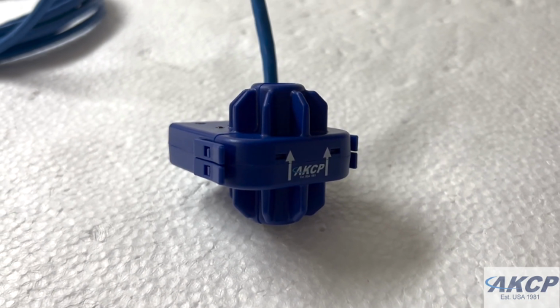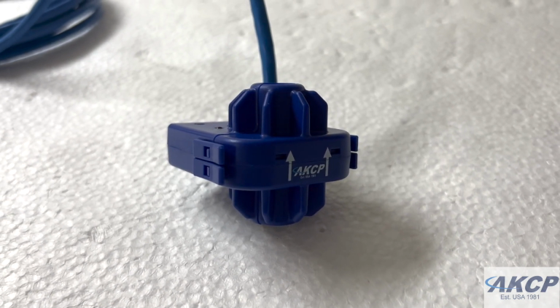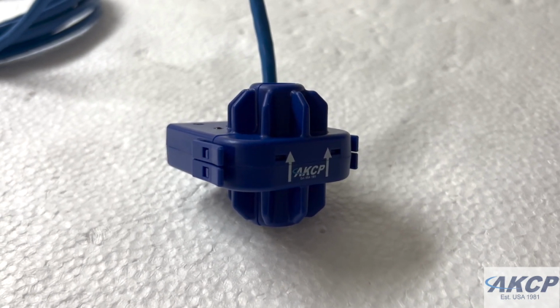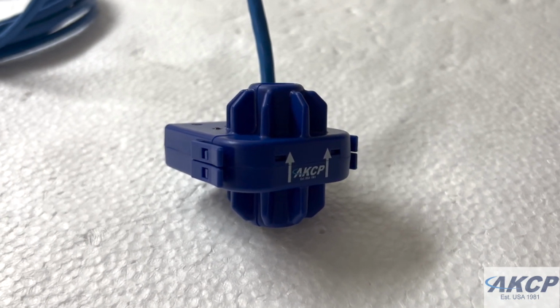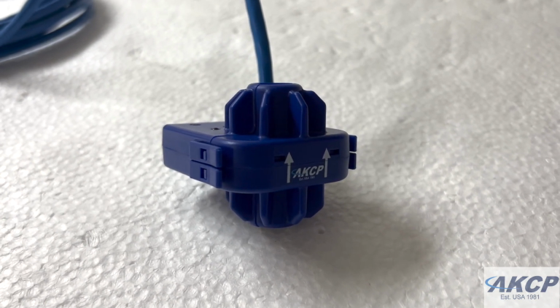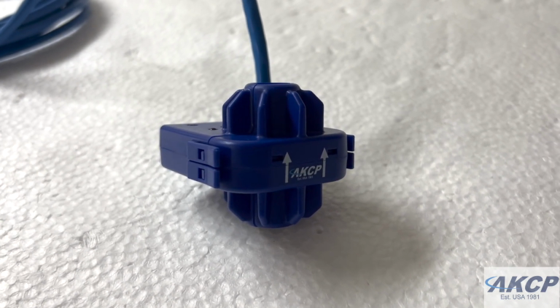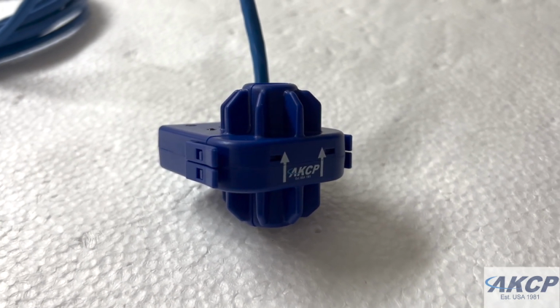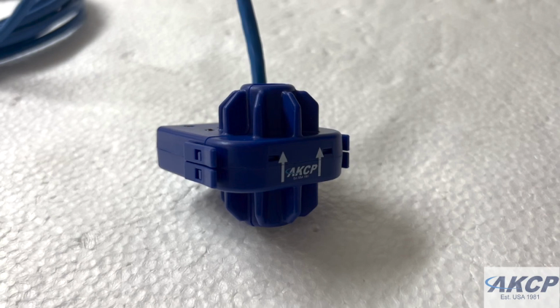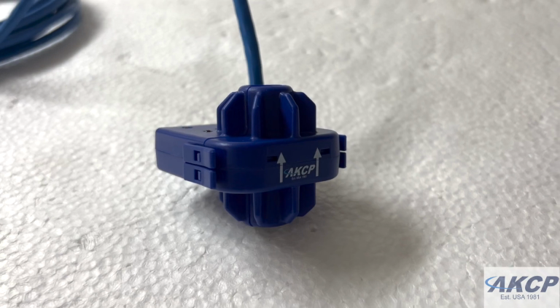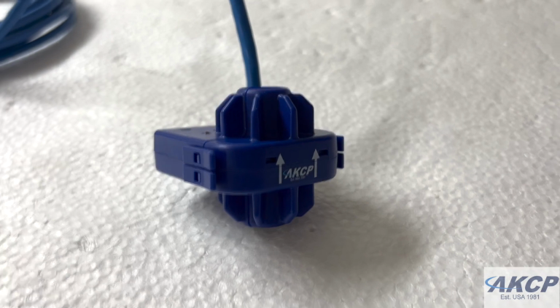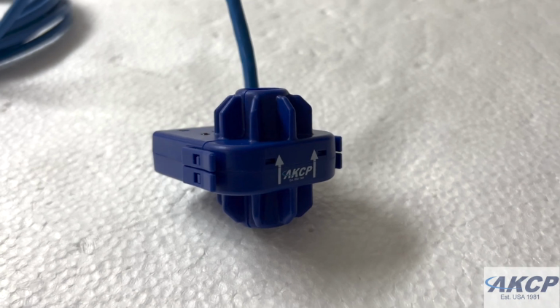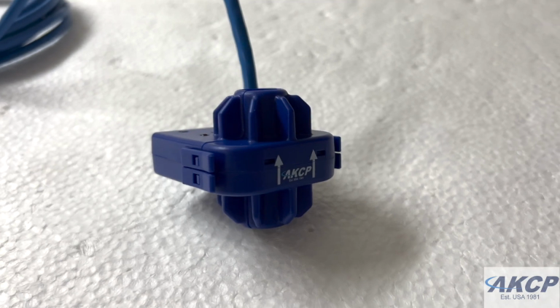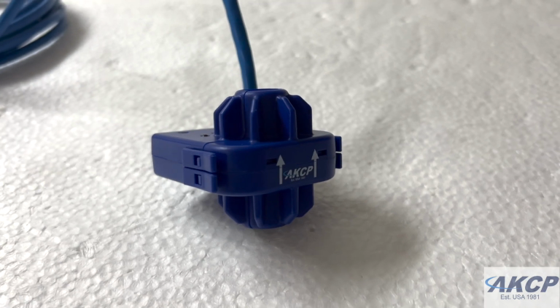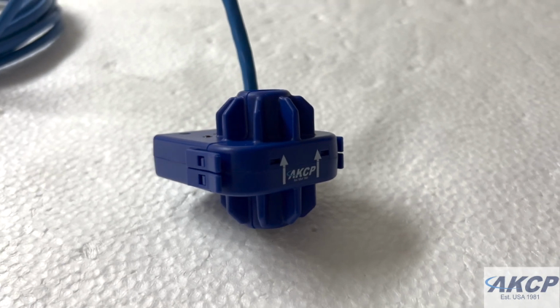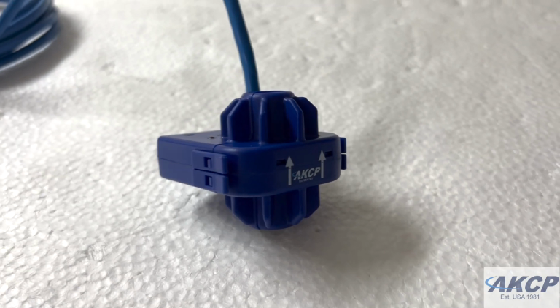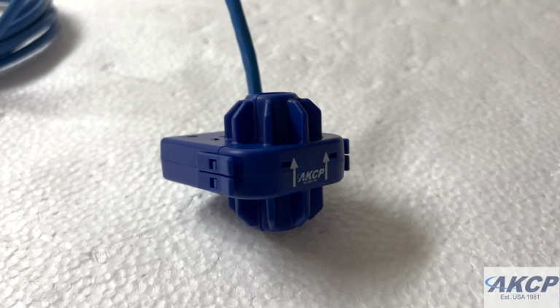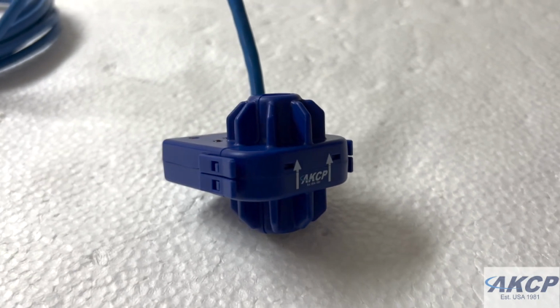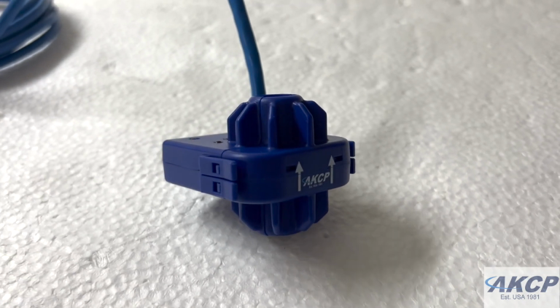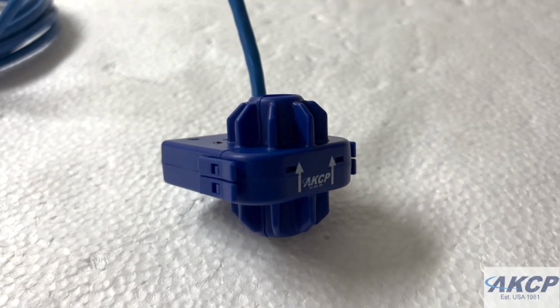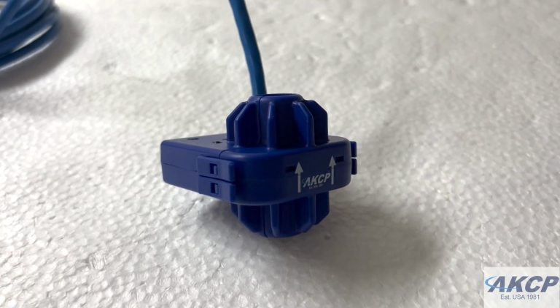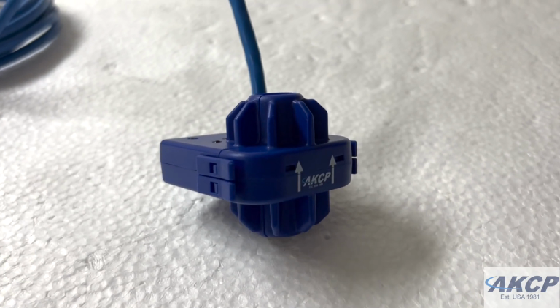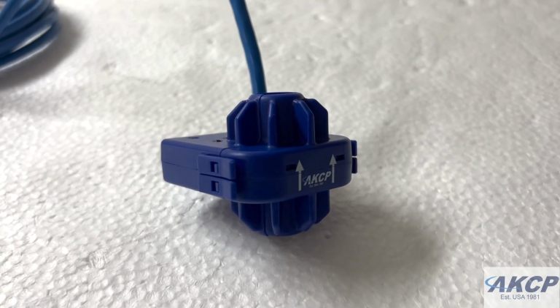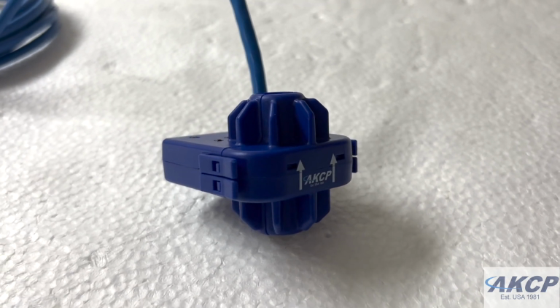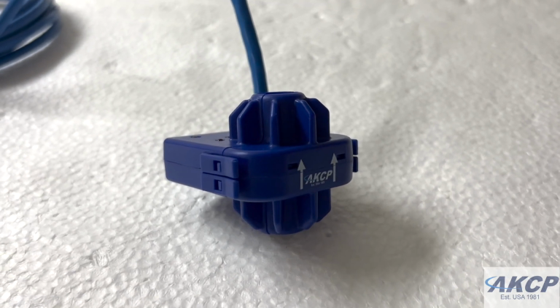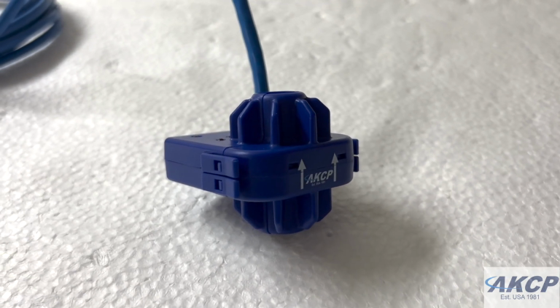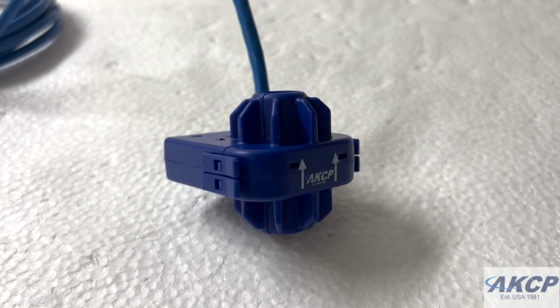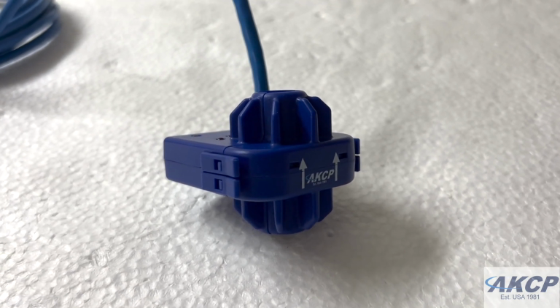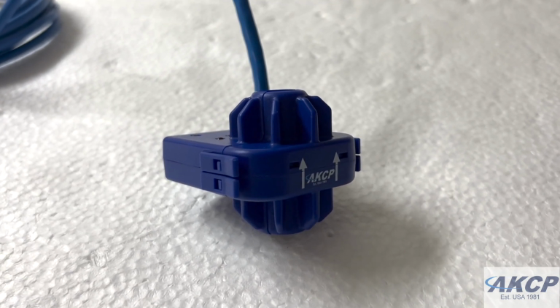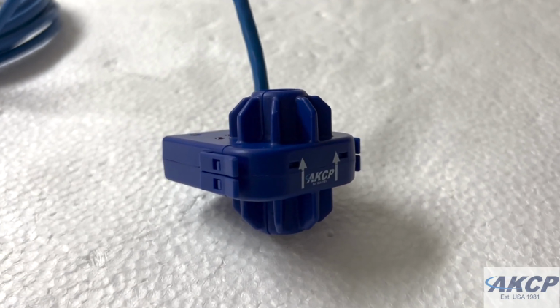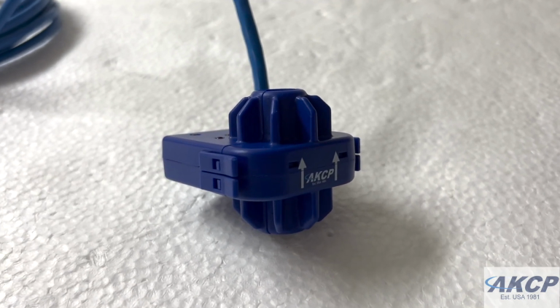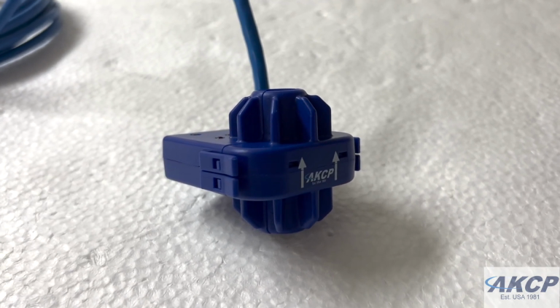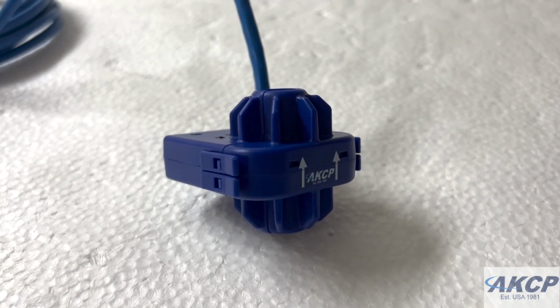I'm going to be showing you today how we install this onto a cable and perform the calibration procedure.